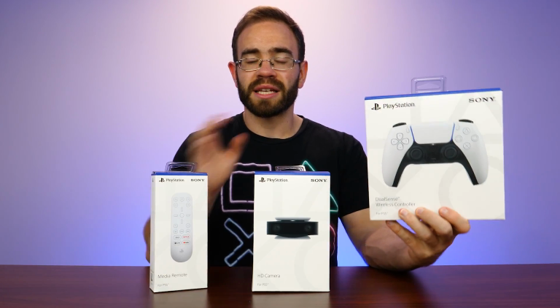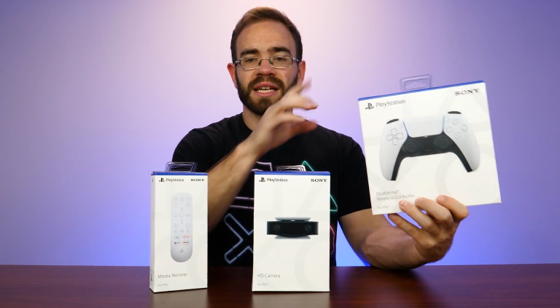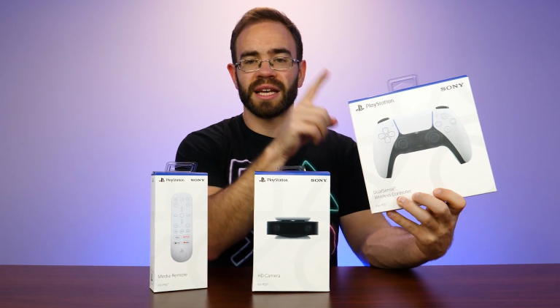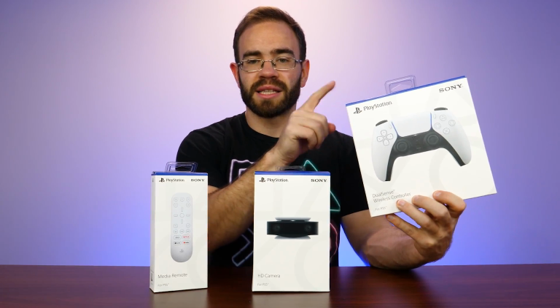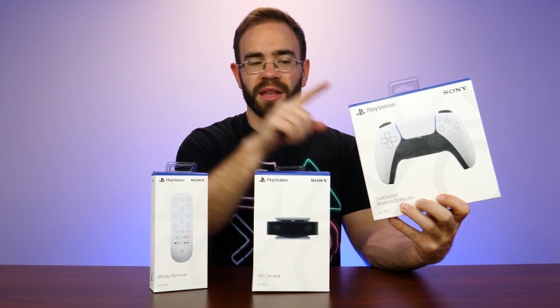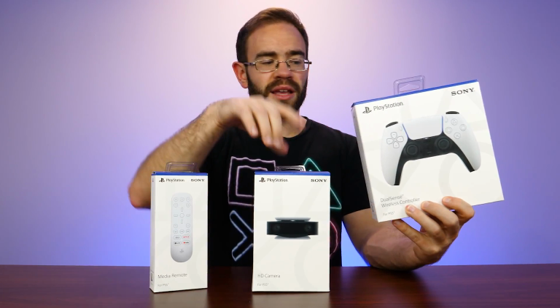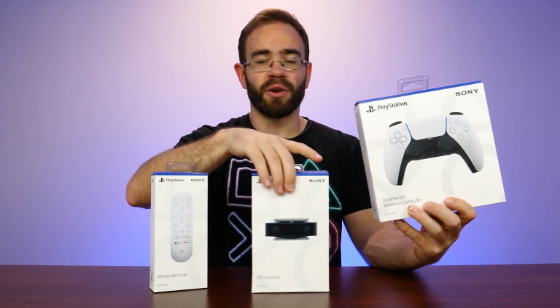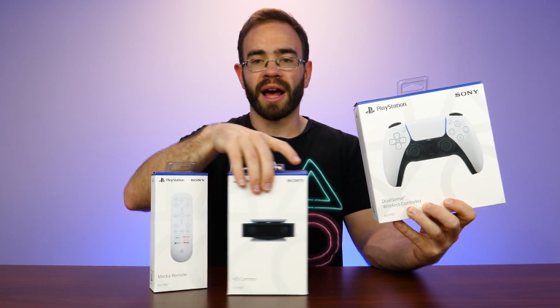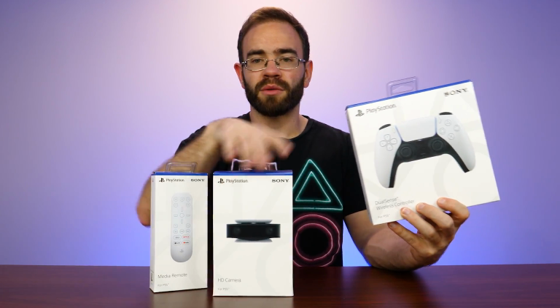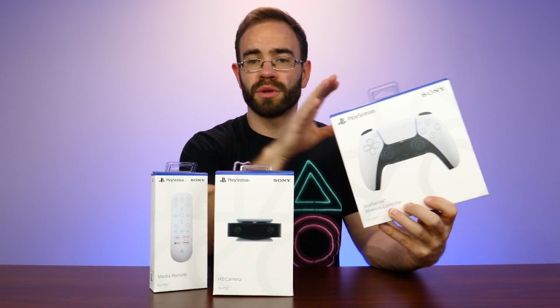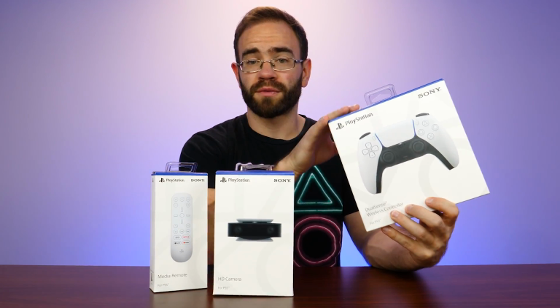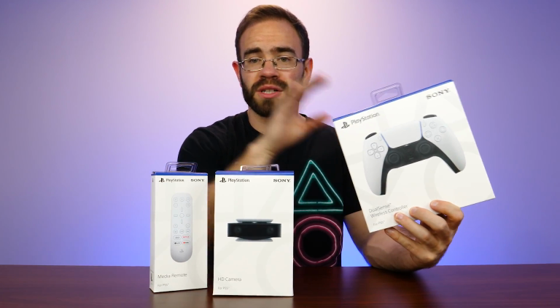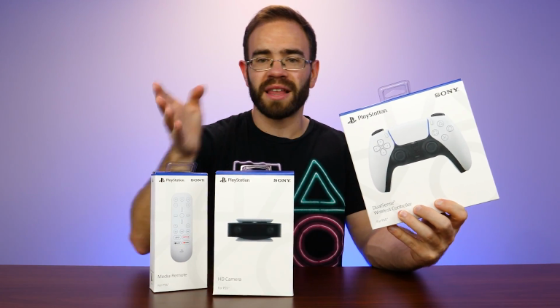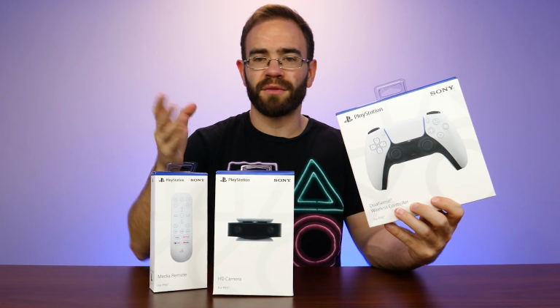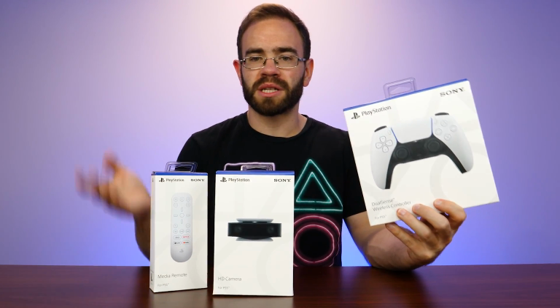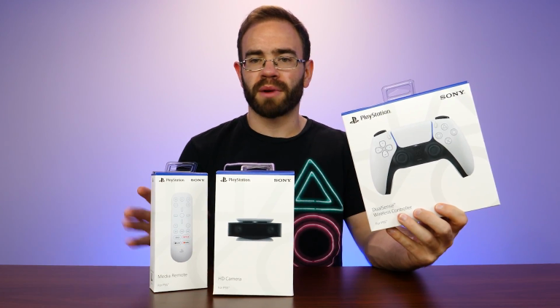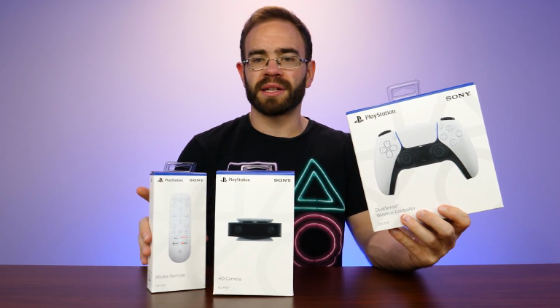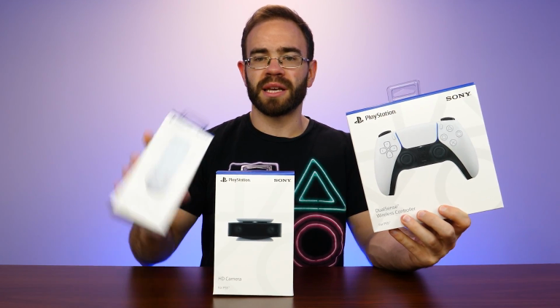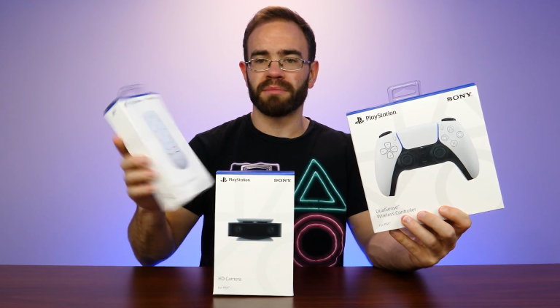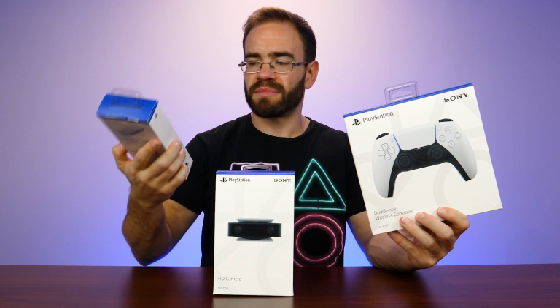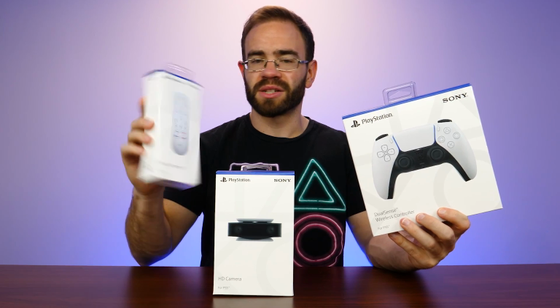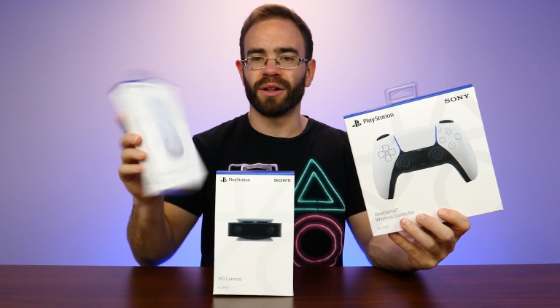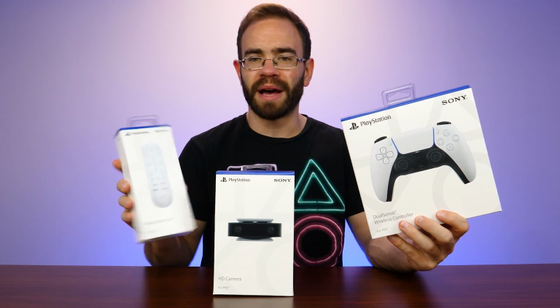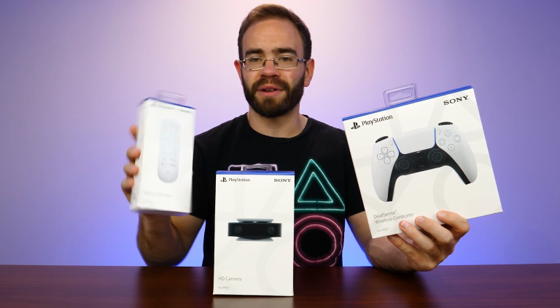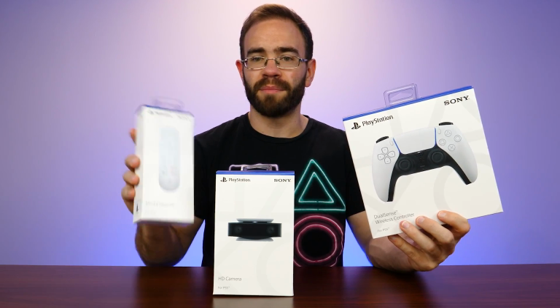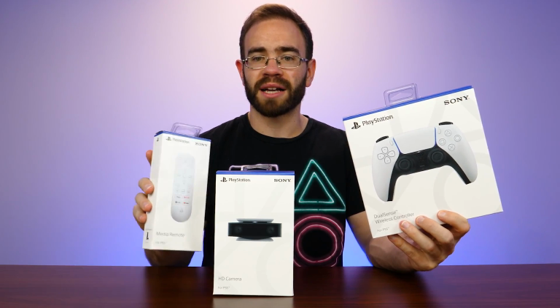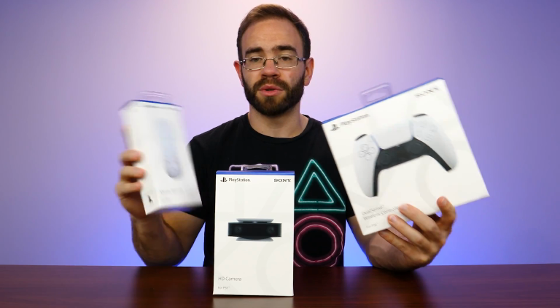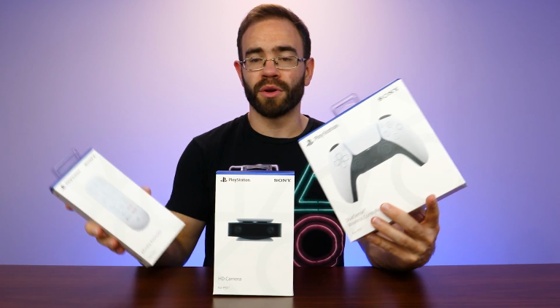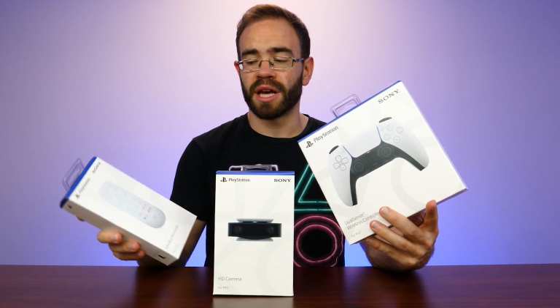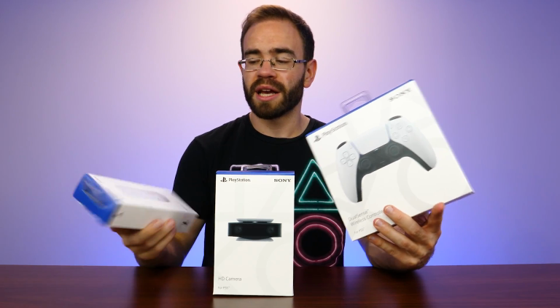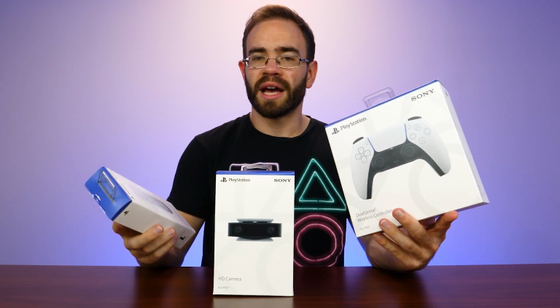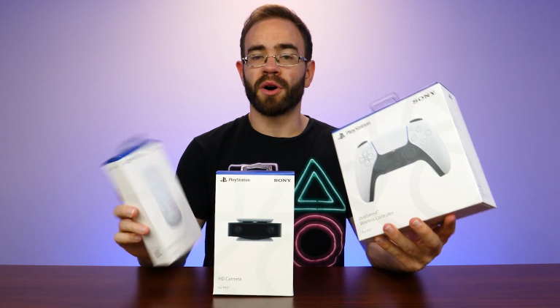This DualSense is the big thing though, and I think we'll do this first, then if you want to stick around and see what the other accessories are all about in an unboxing, we'll do those as well.